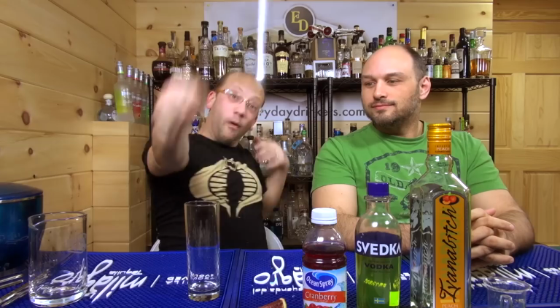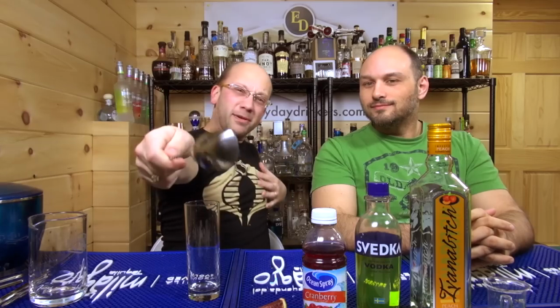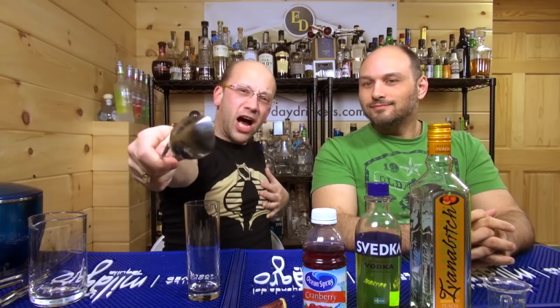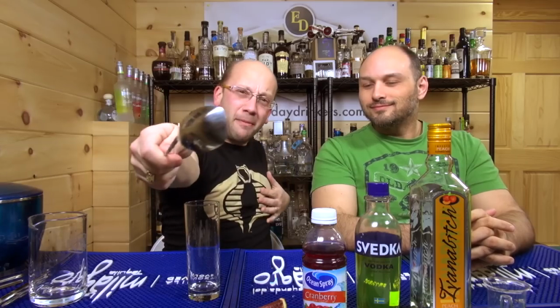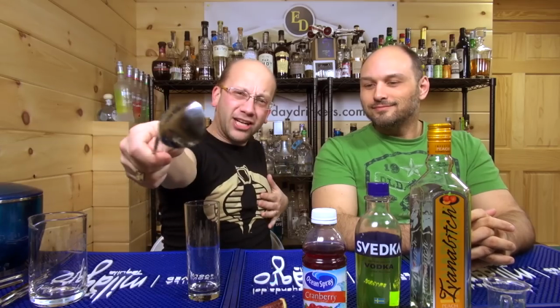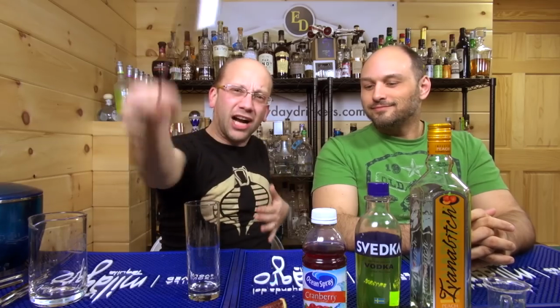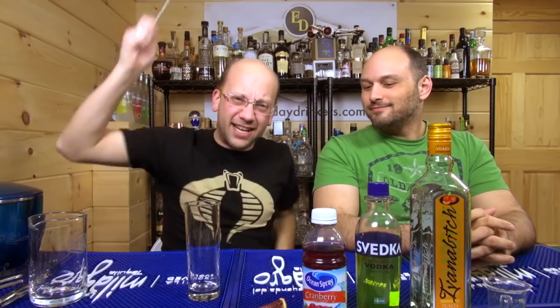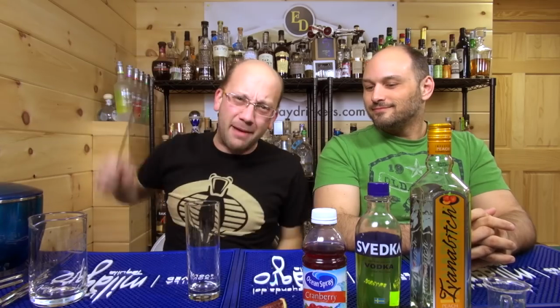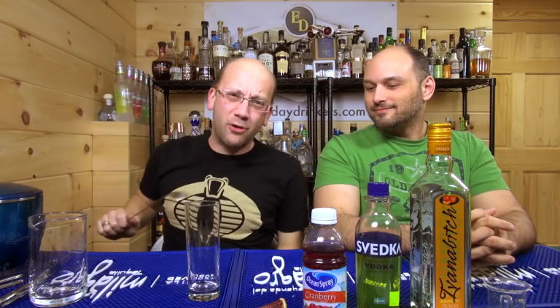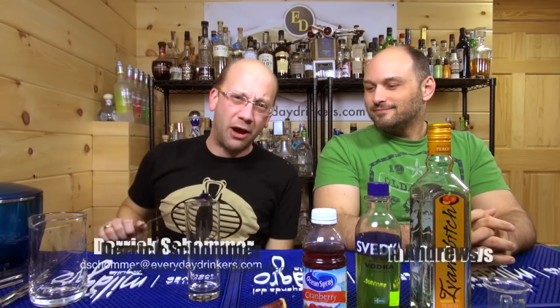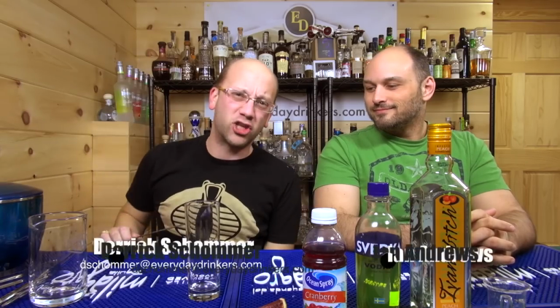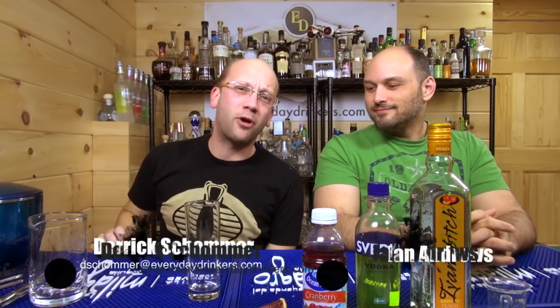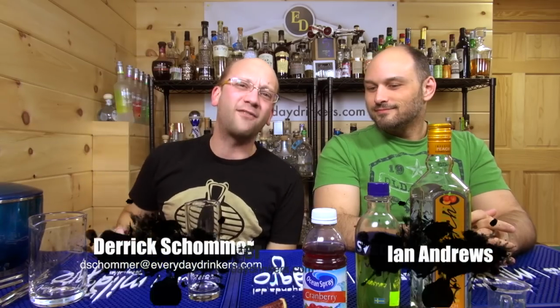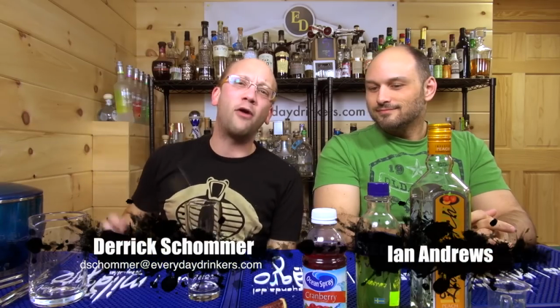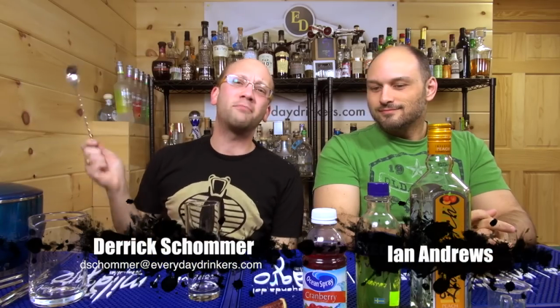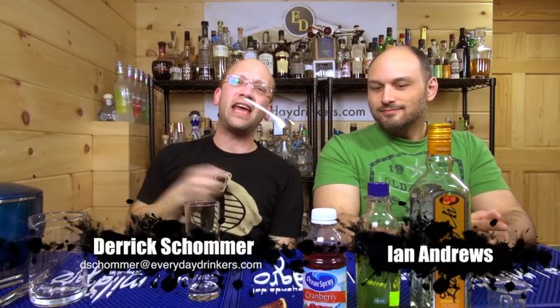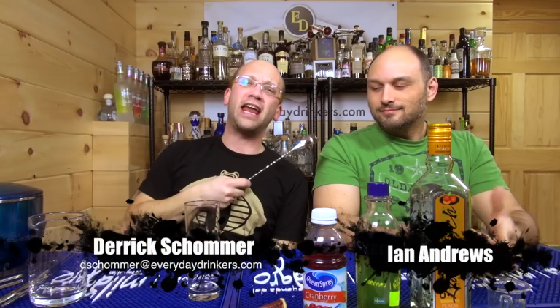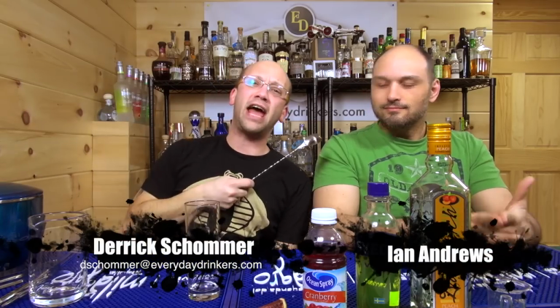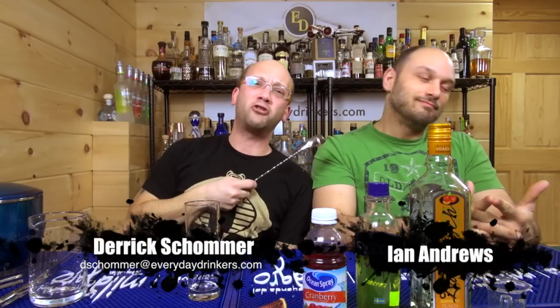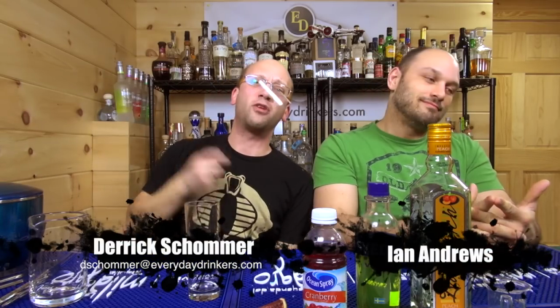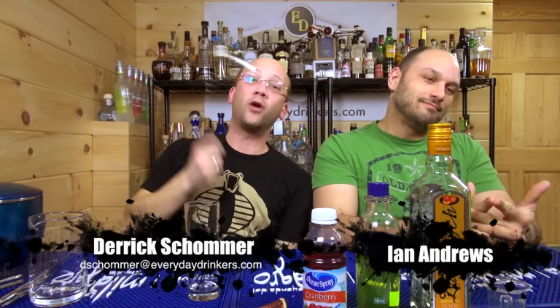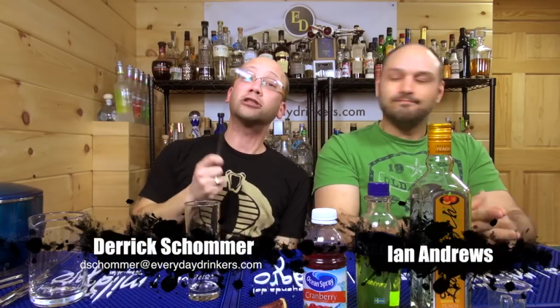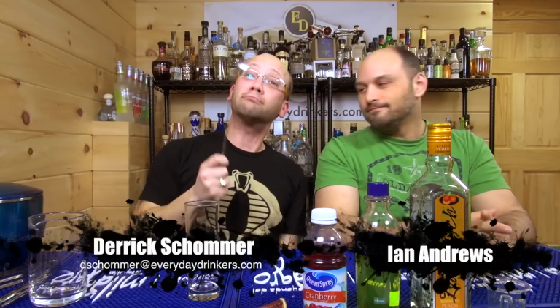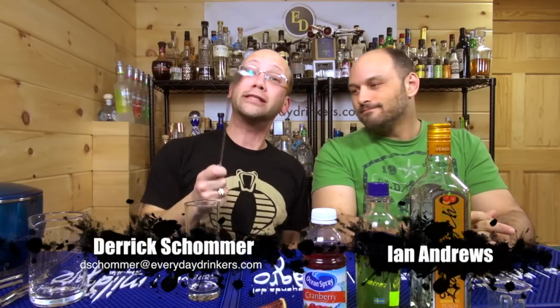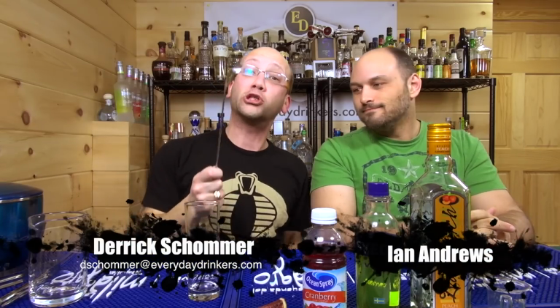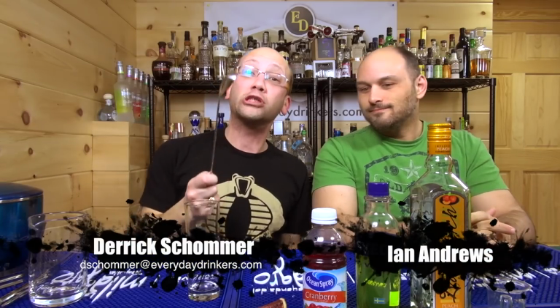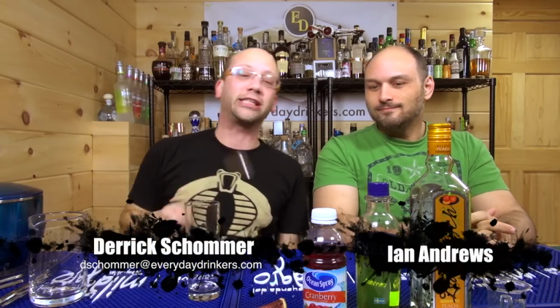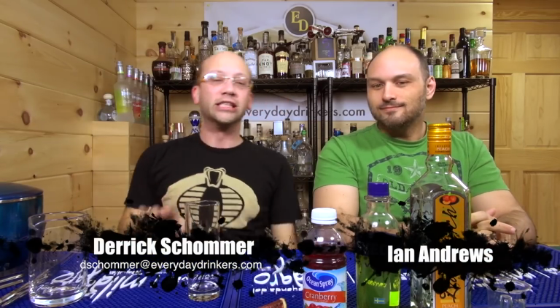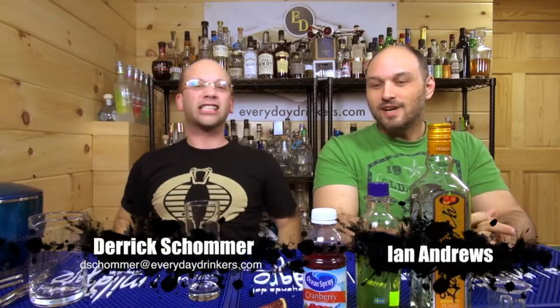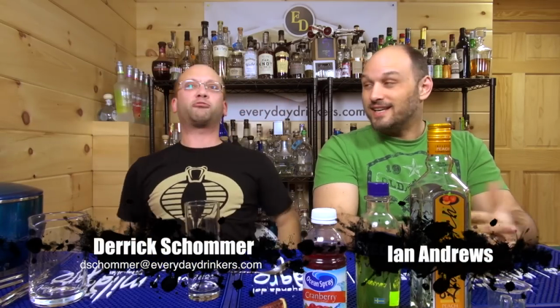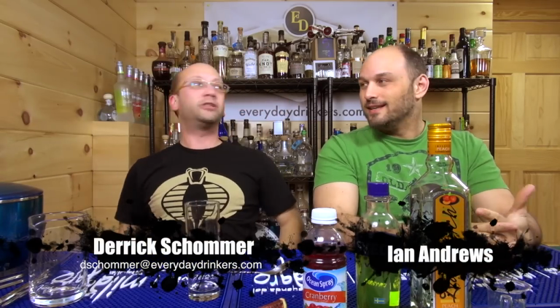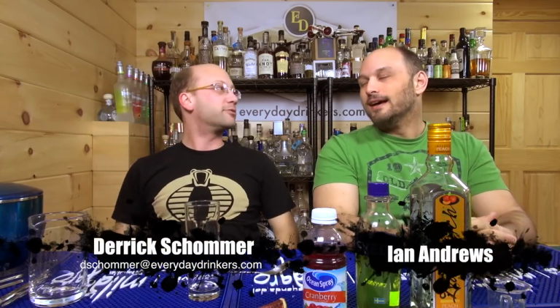Welcome to Common Man Cocktails! I'm your host Eric Schumer, and I've got Ian Andrews with me, and we're gonna make a drink! That's what we do.